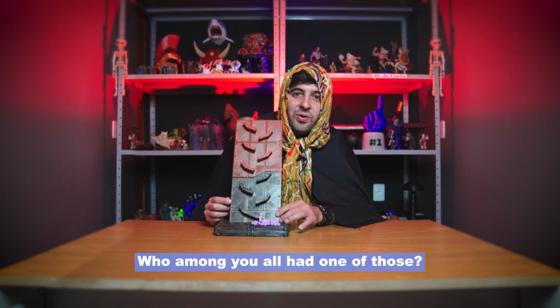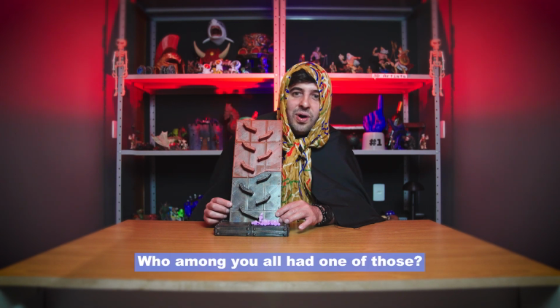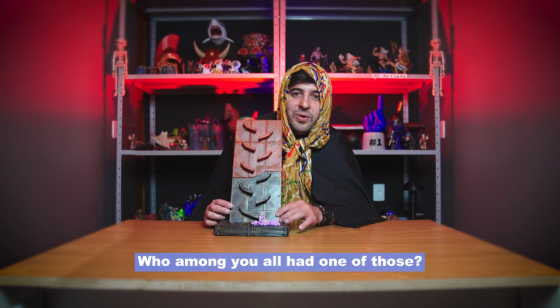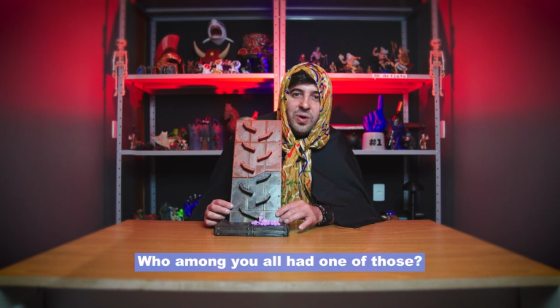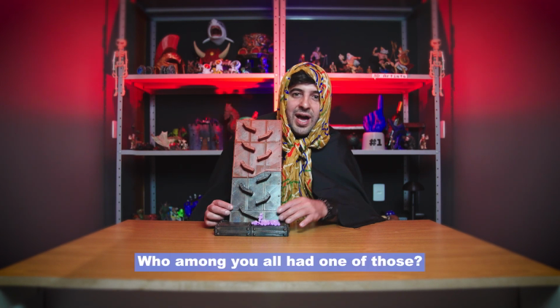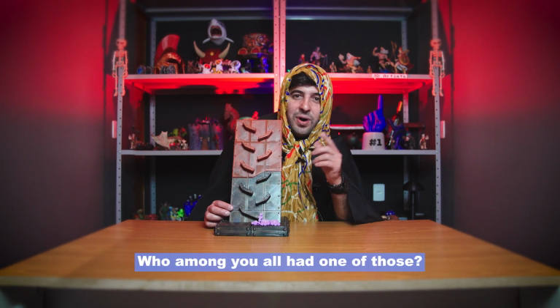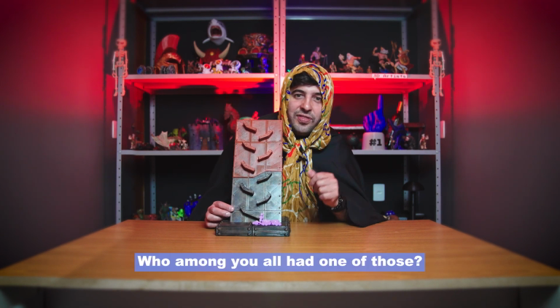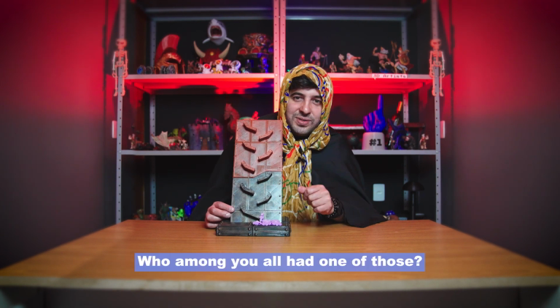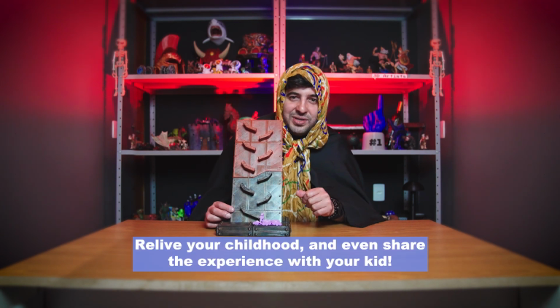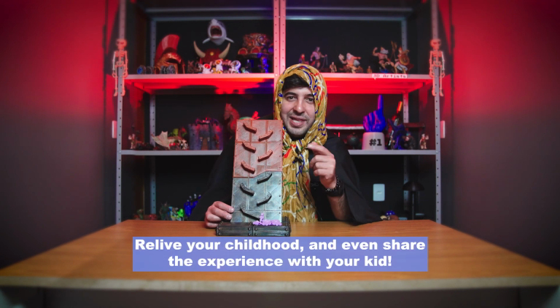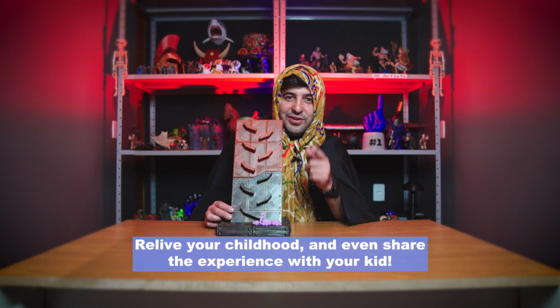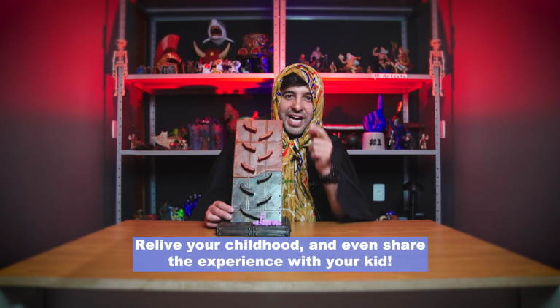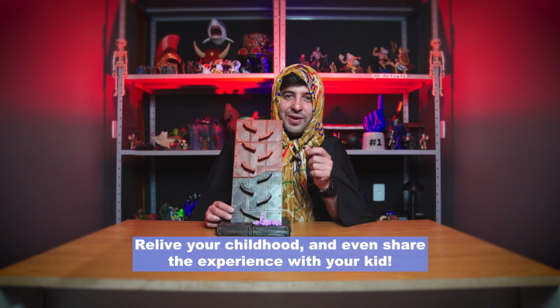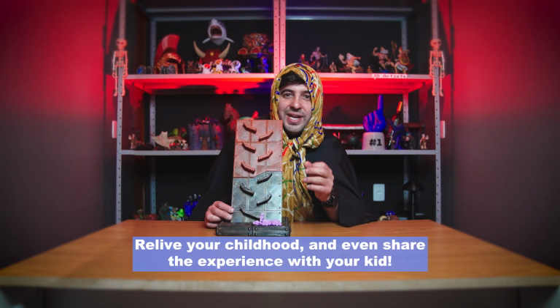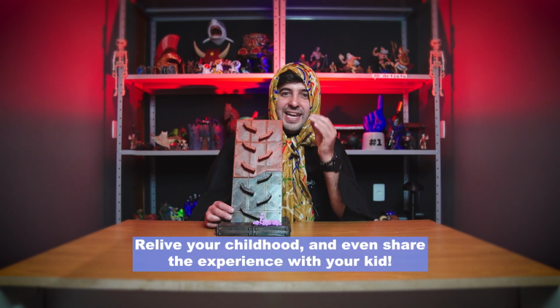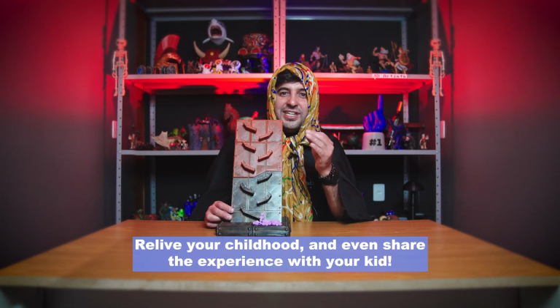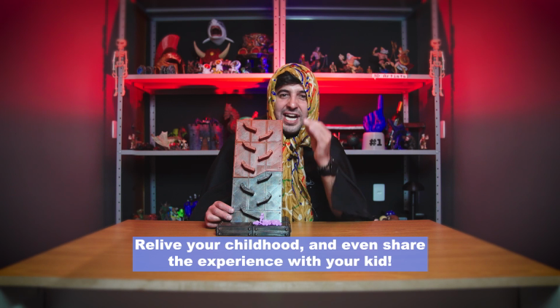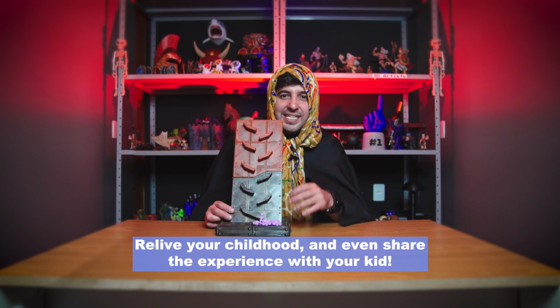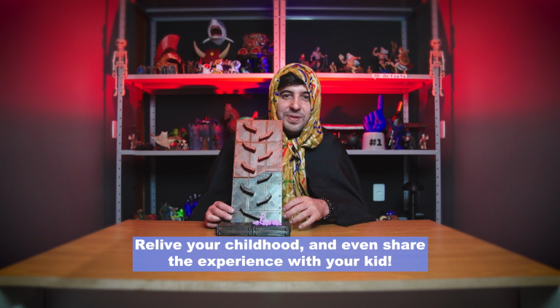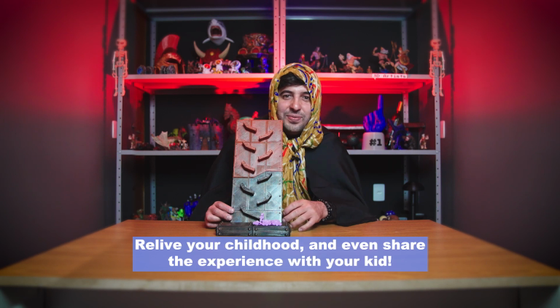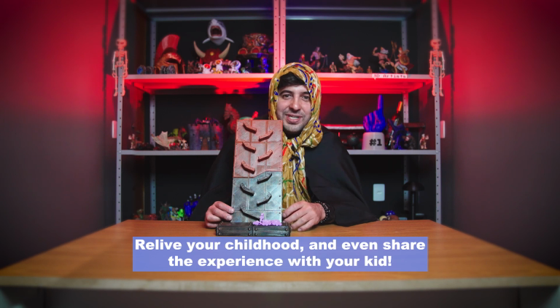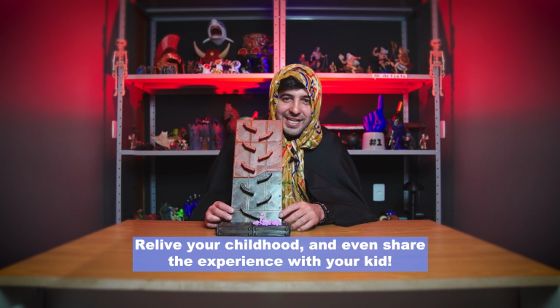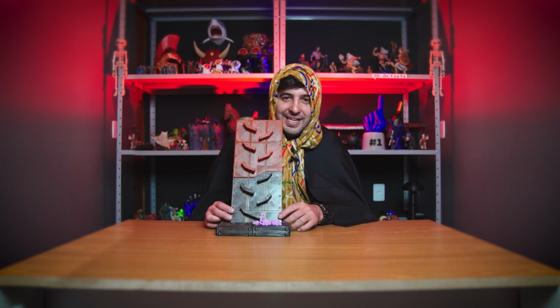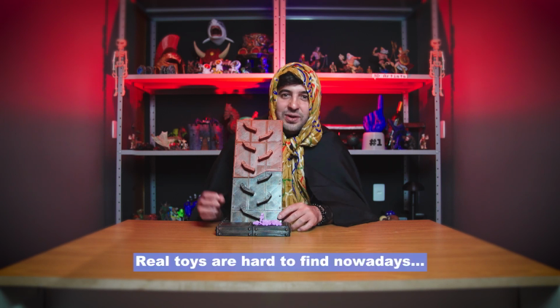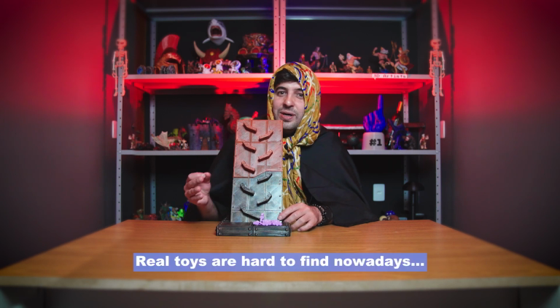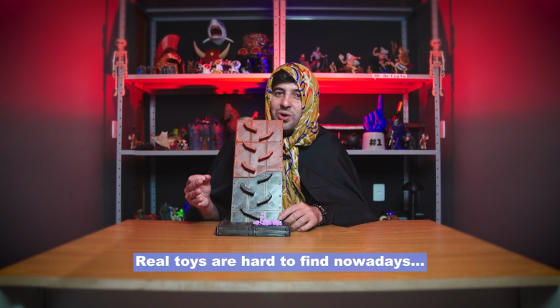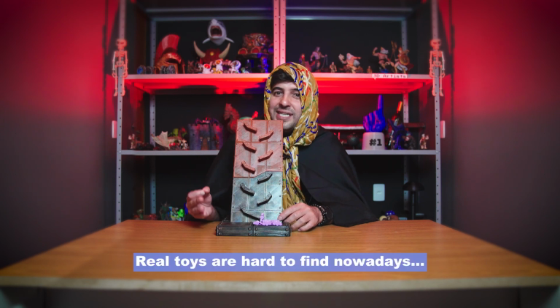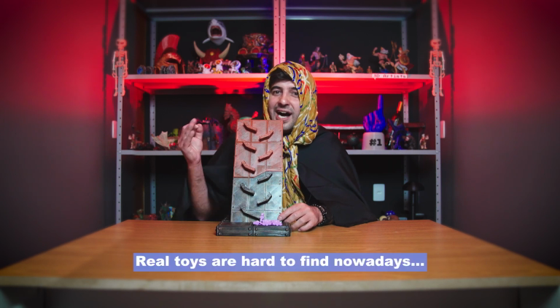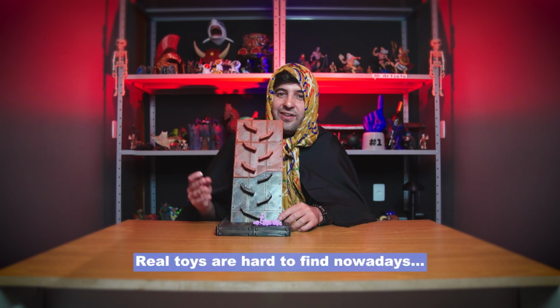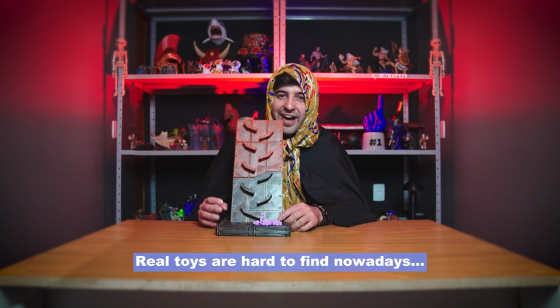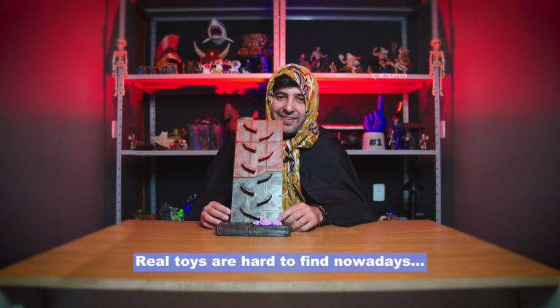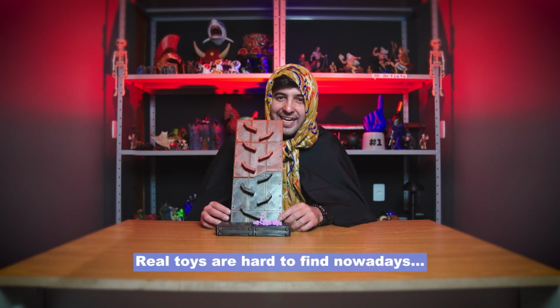Who among you all had one of those? Relive your childhood and even share the experience with your kid. Real toys are hard to find nowadays.